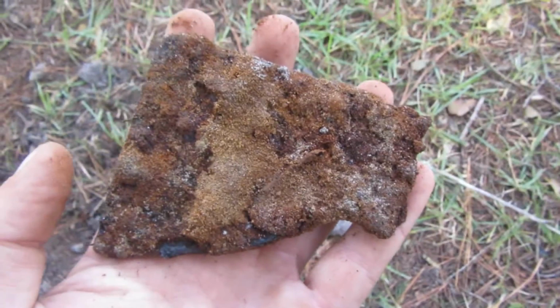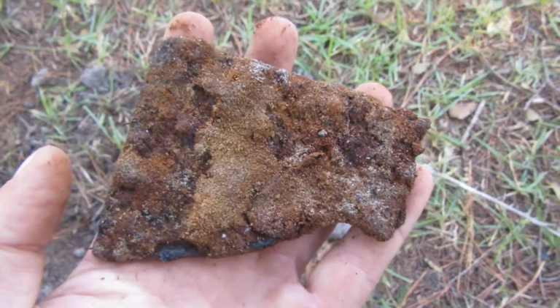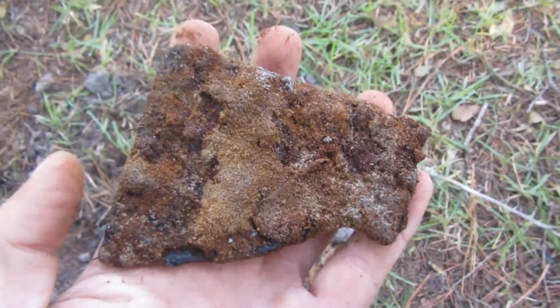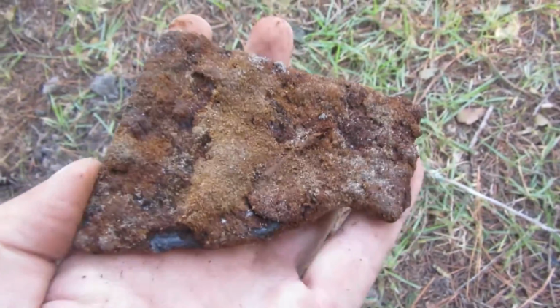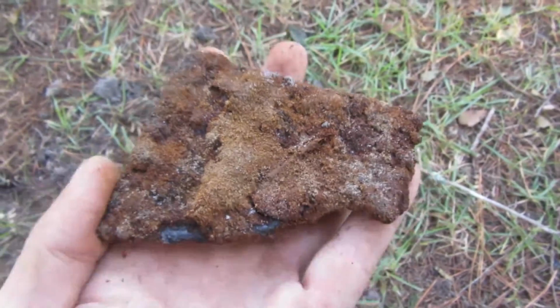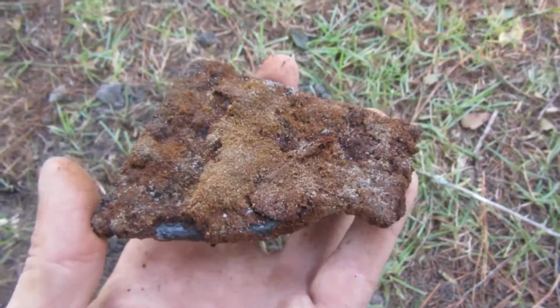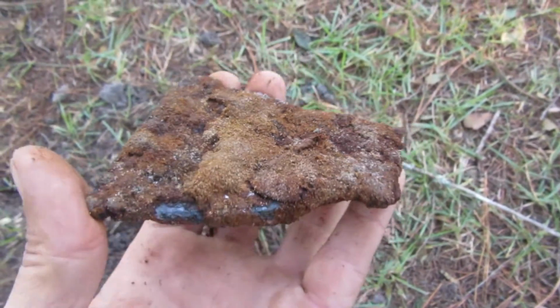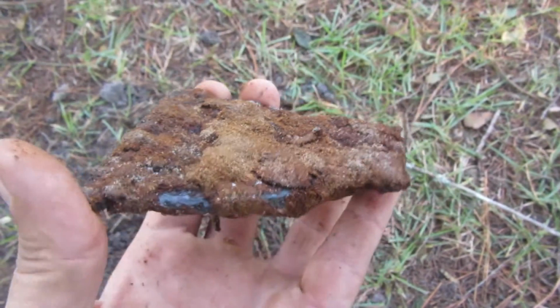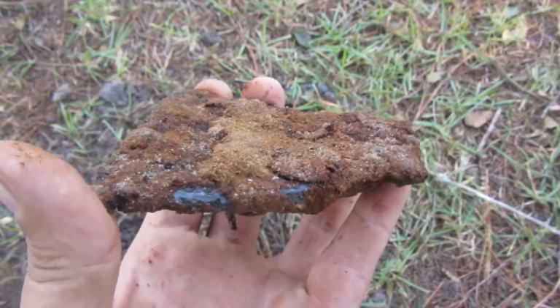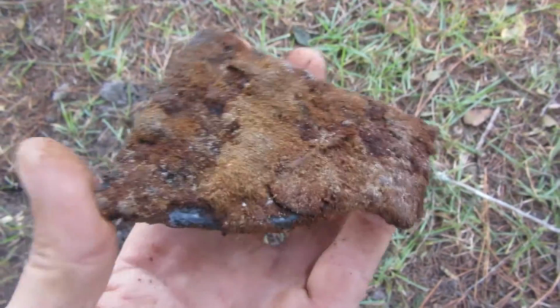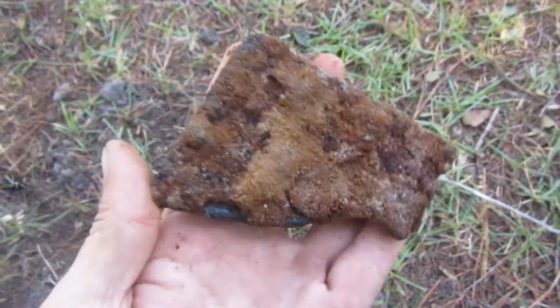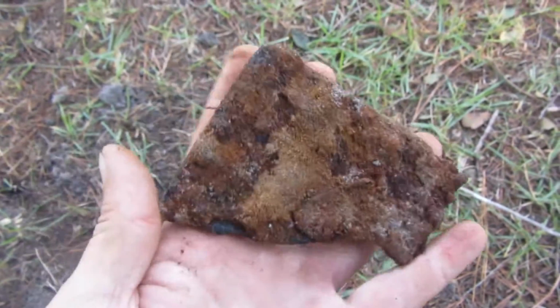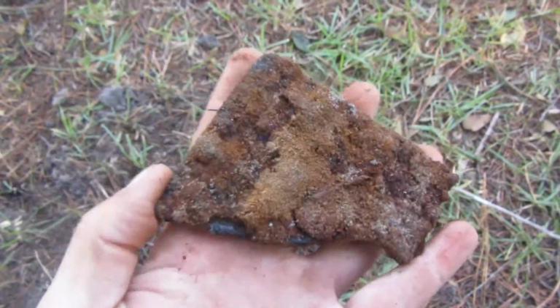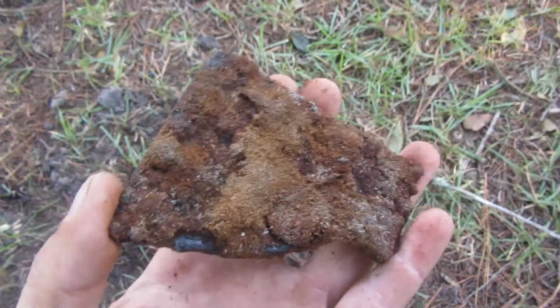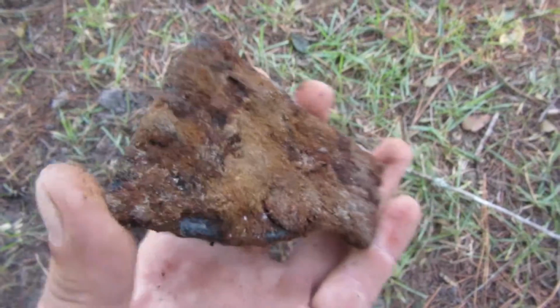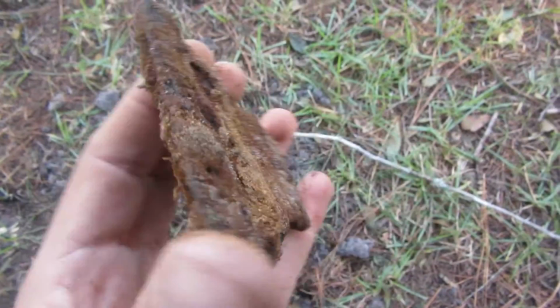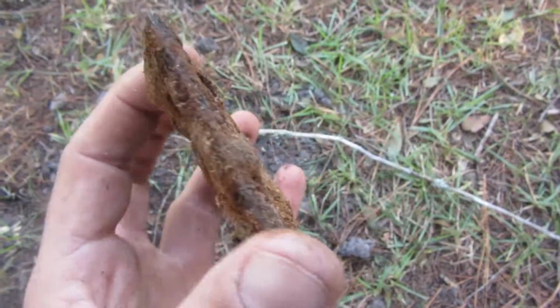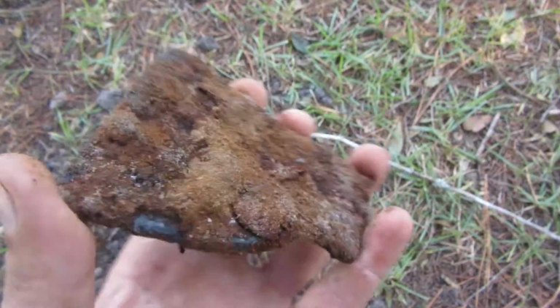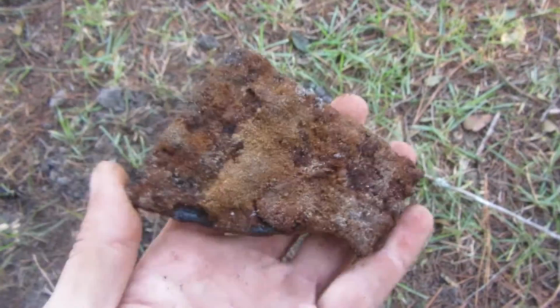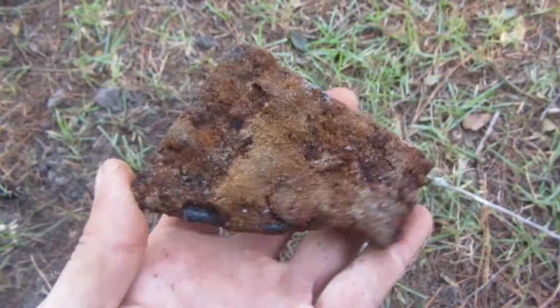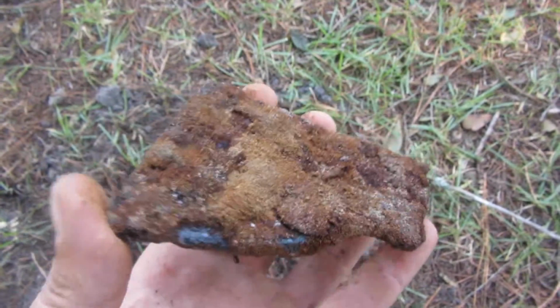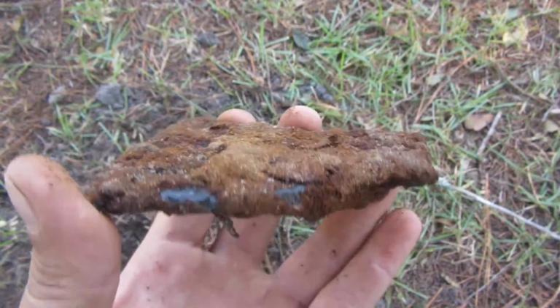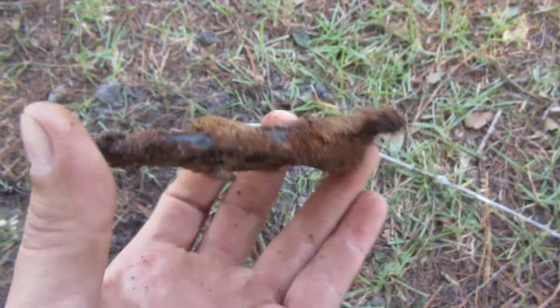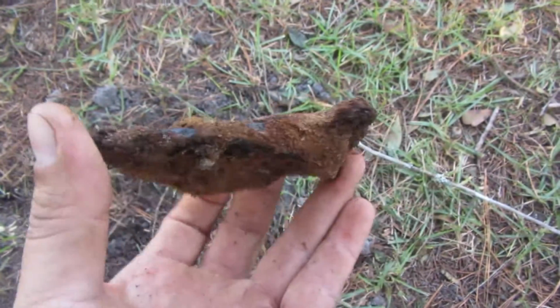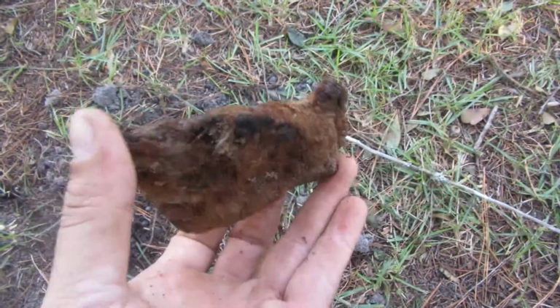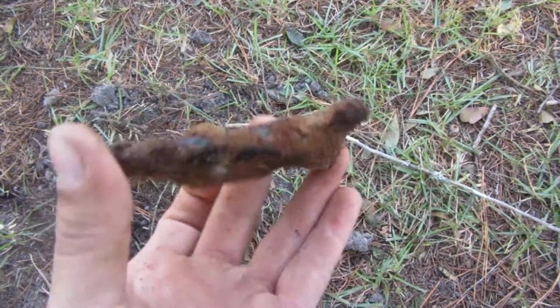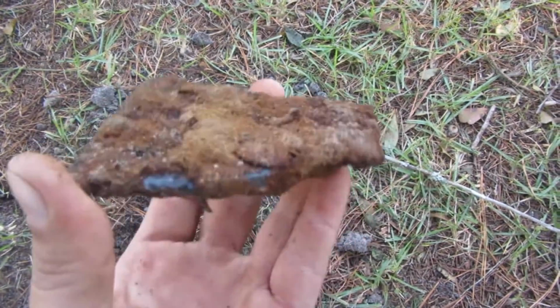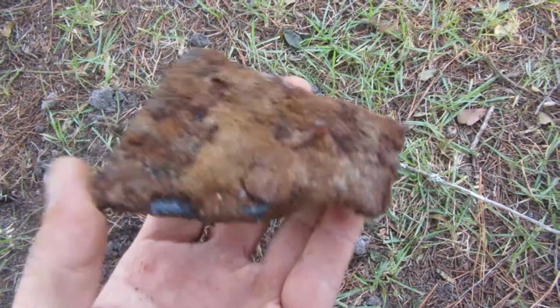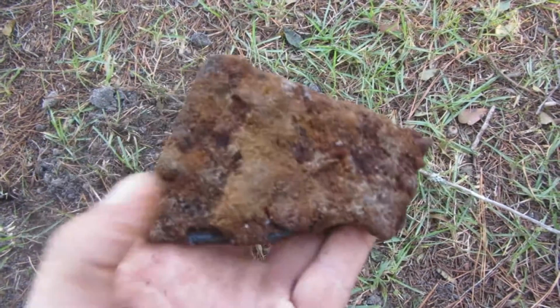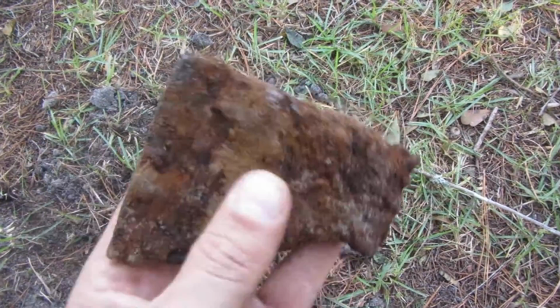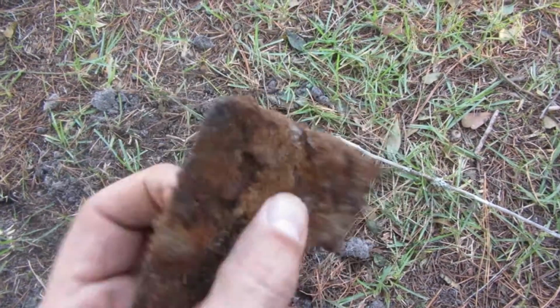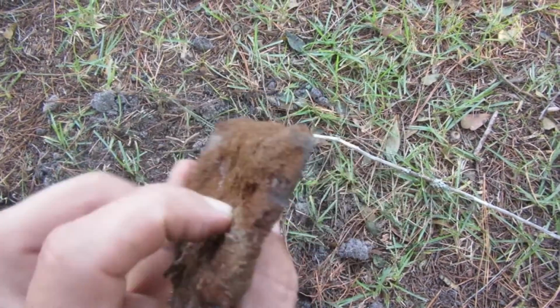Okay guys, looks like I just unearthed an axe head. Looks pretty old.